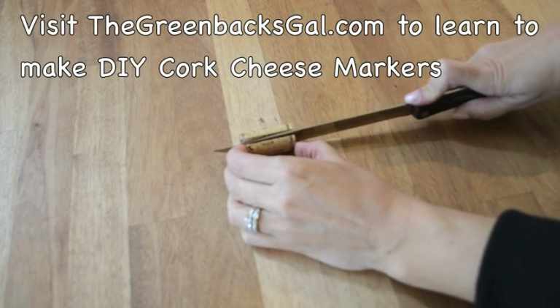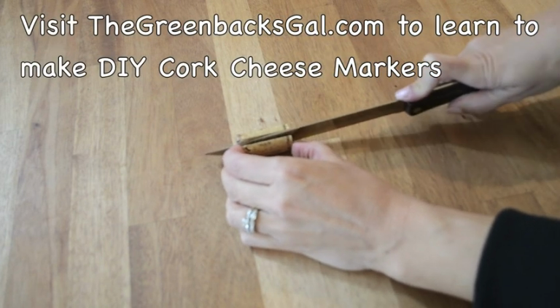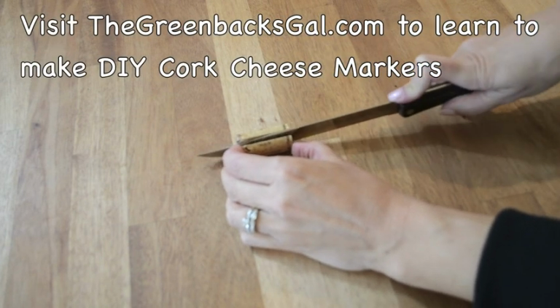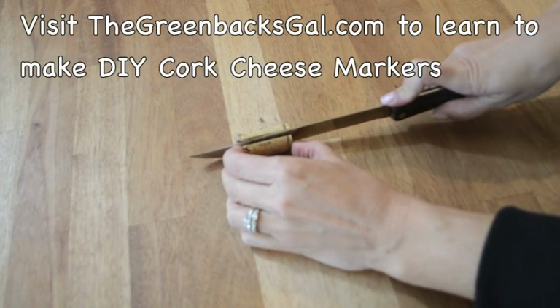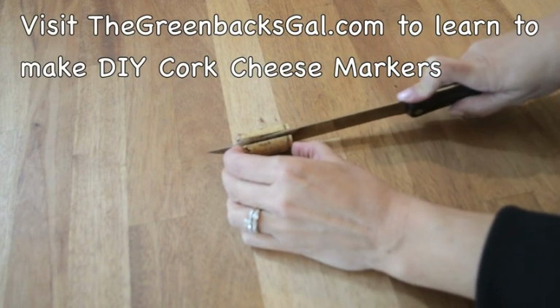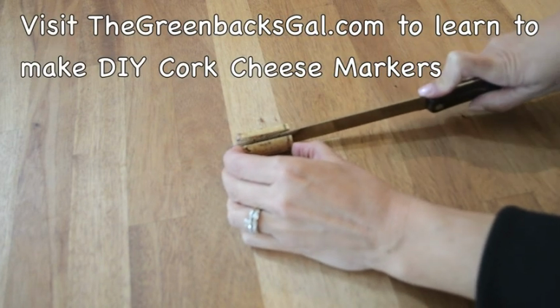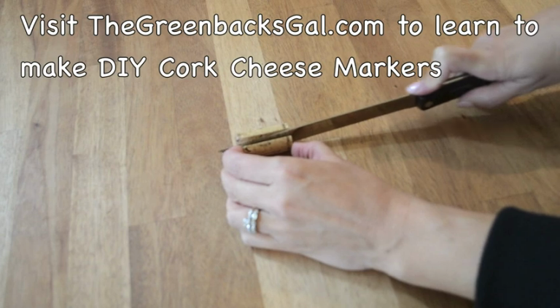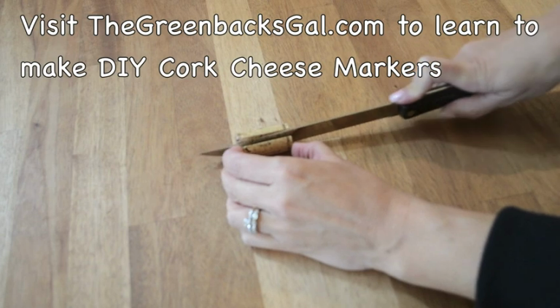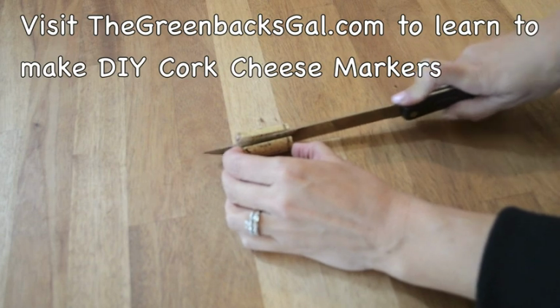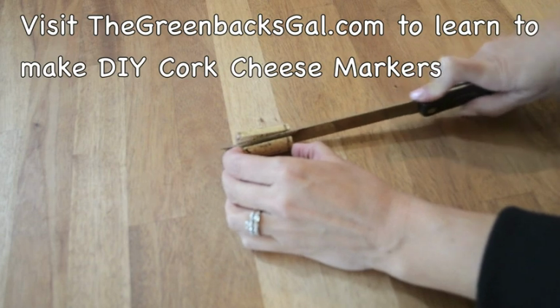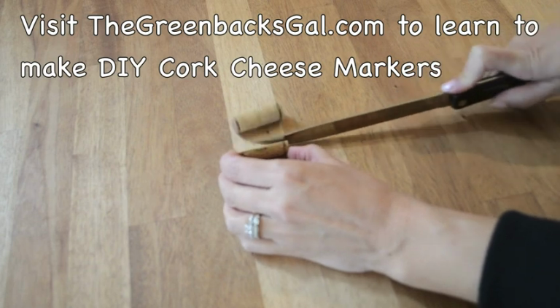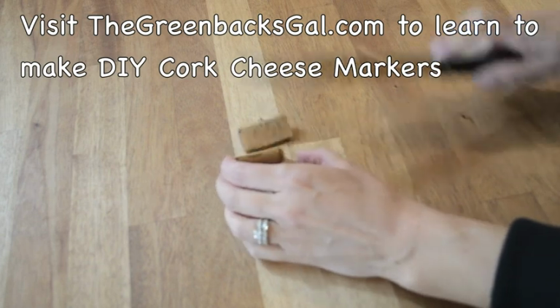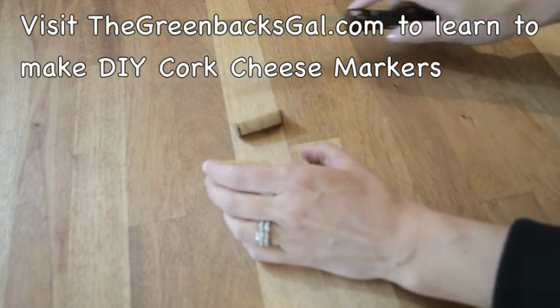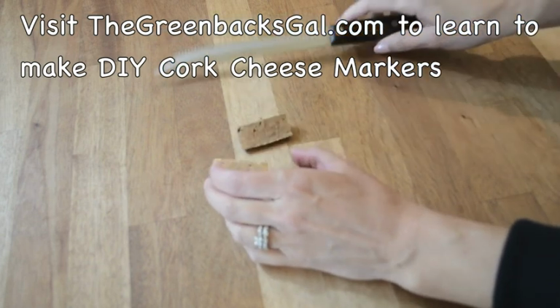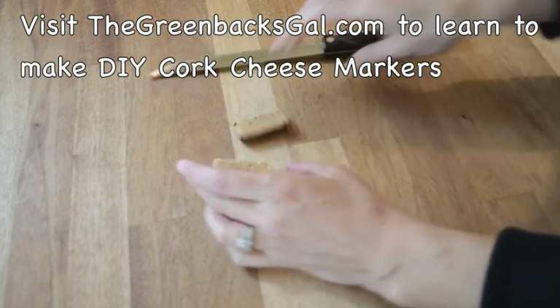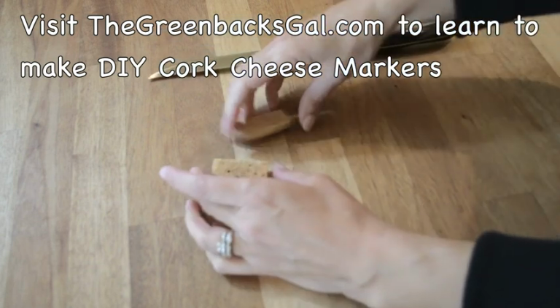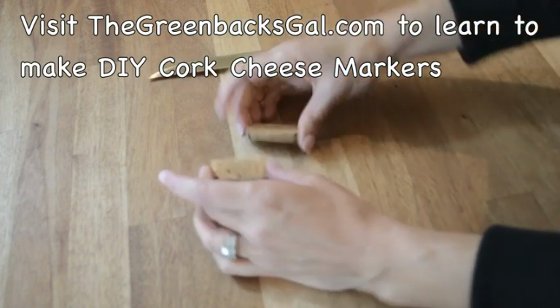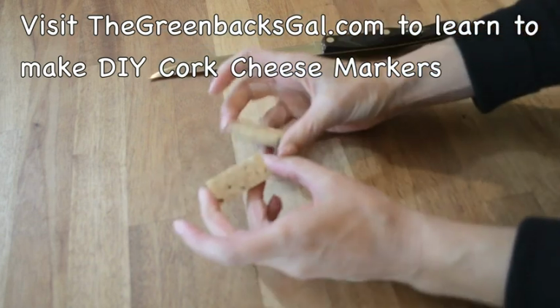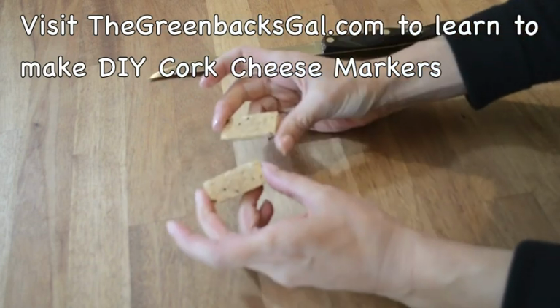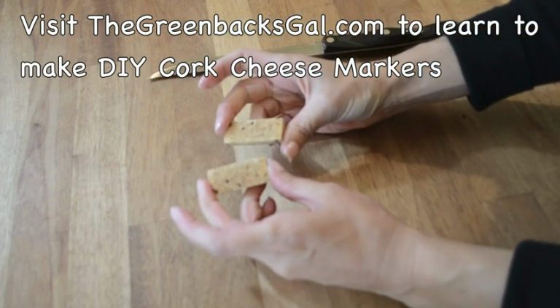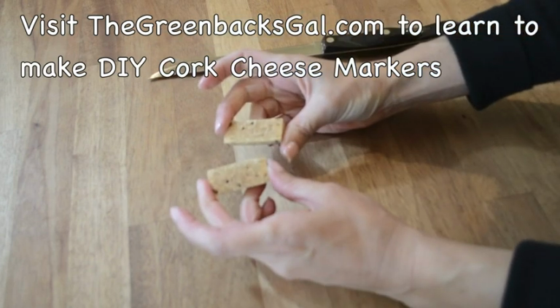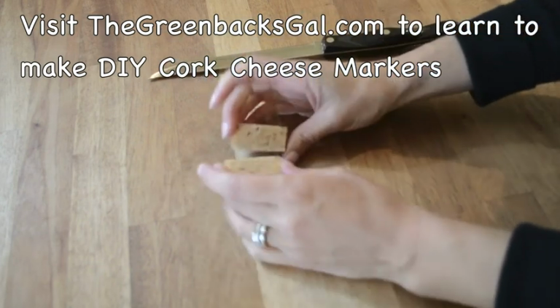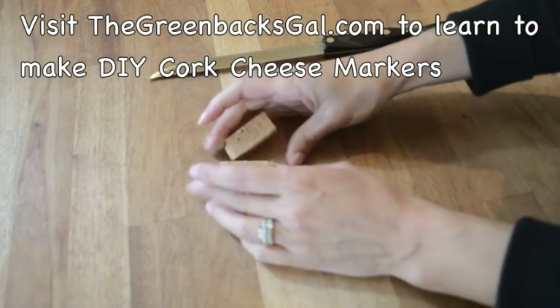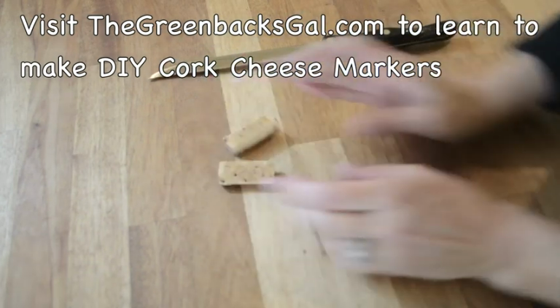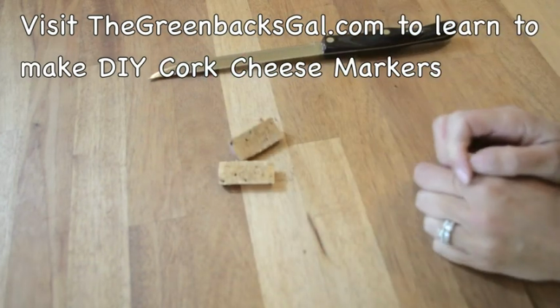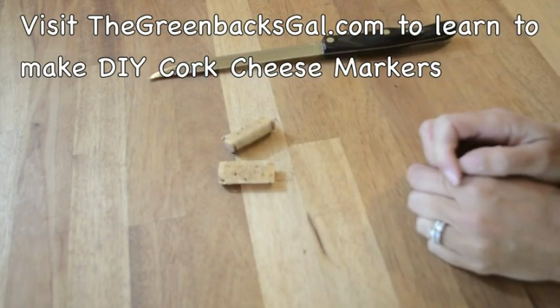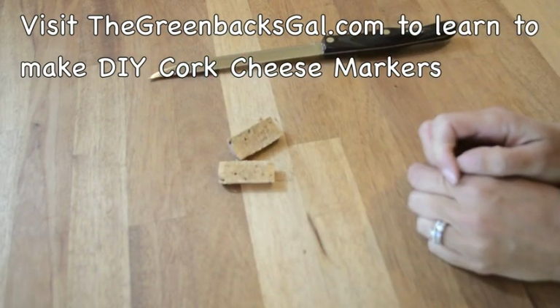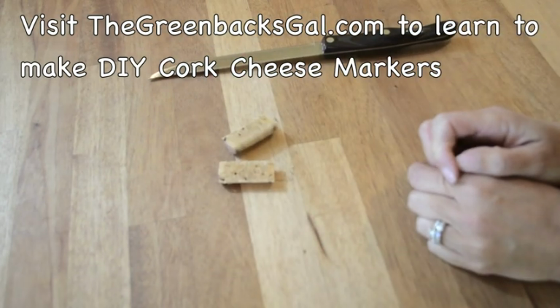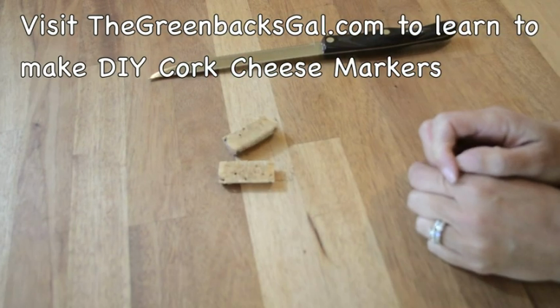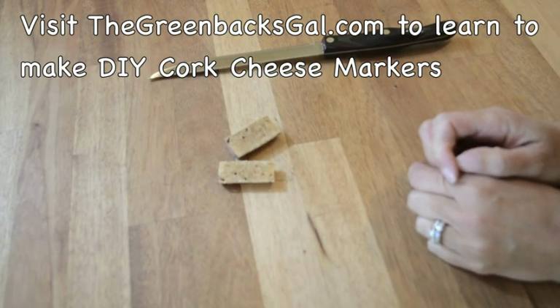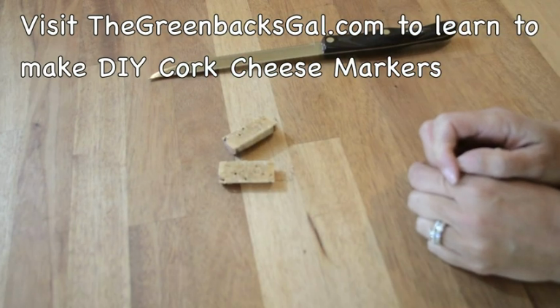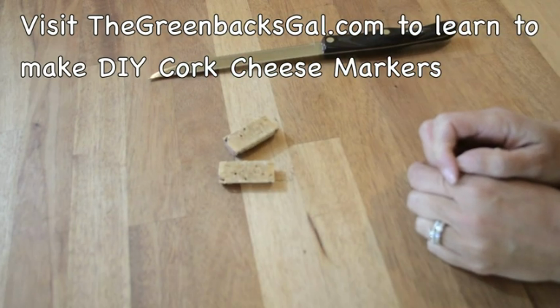I don't like it to tear on the bottom — I like to go all the way through. Ta-da! You've cut your cork in half. It really is that easy.